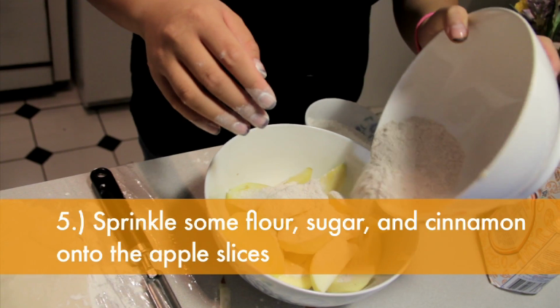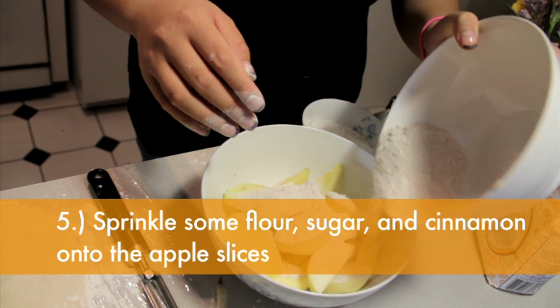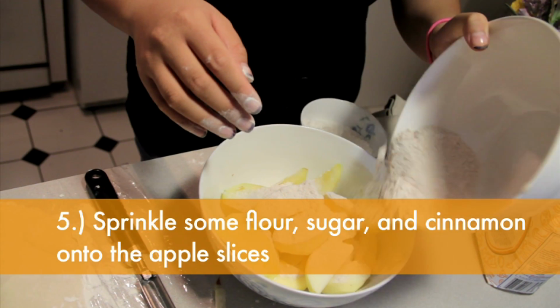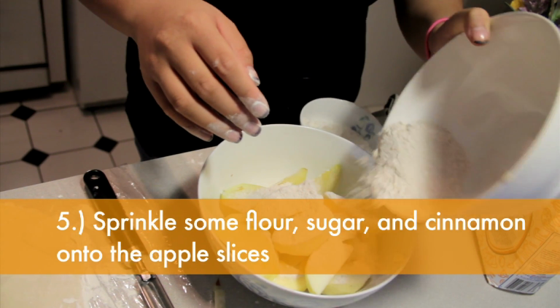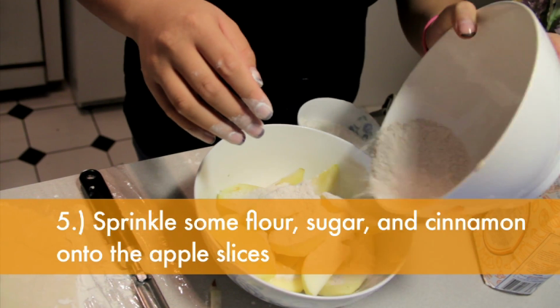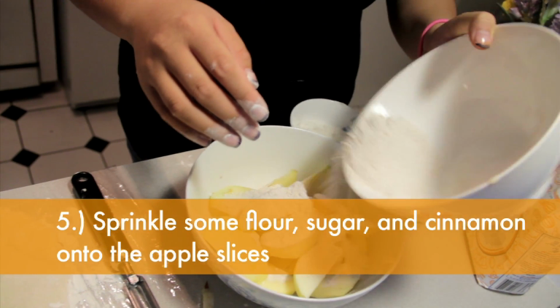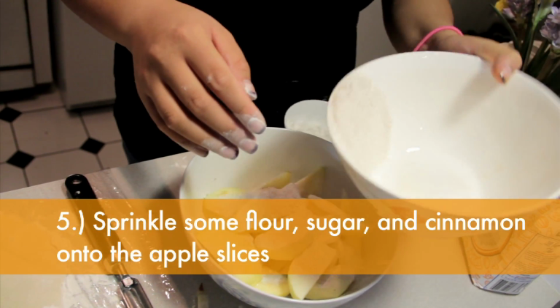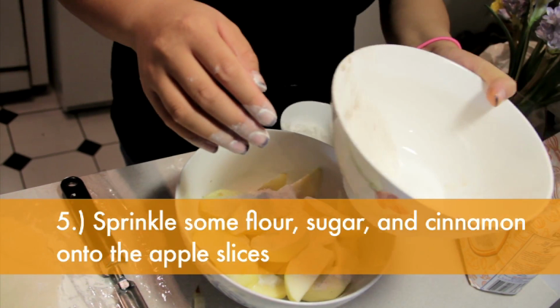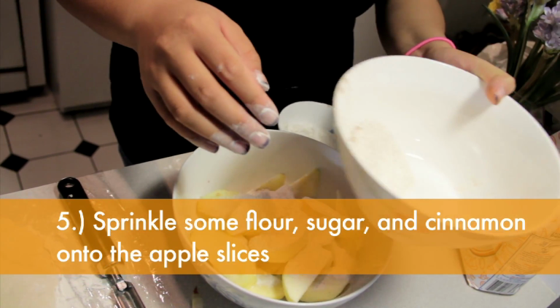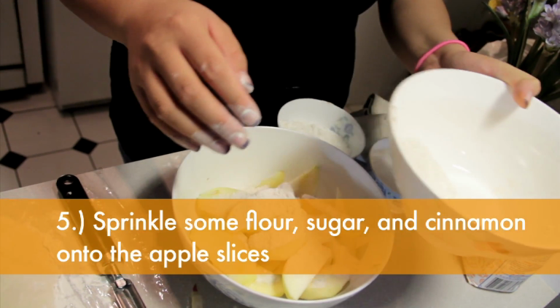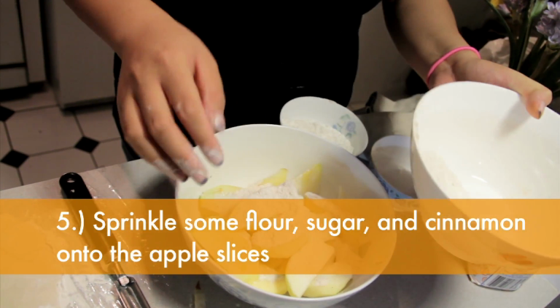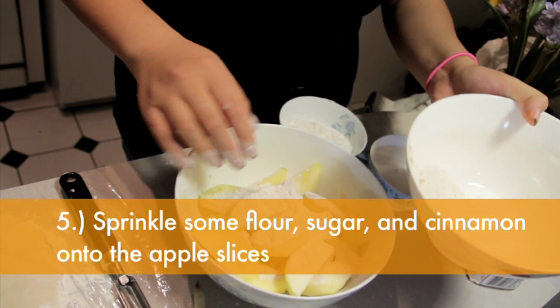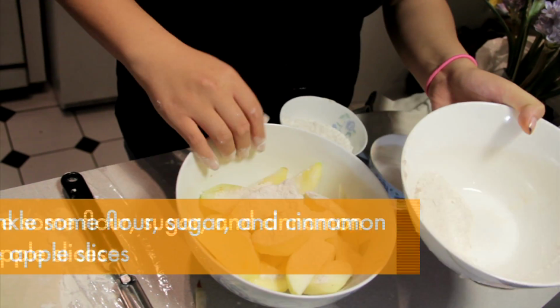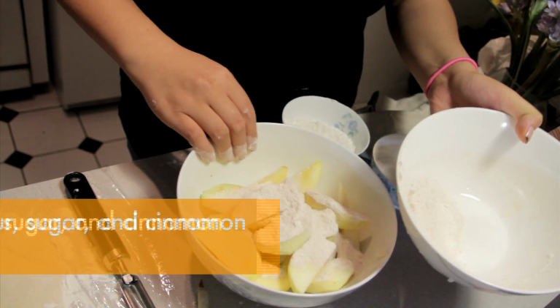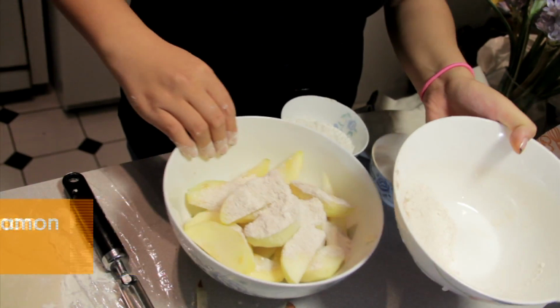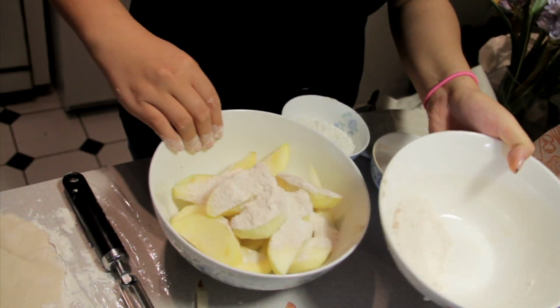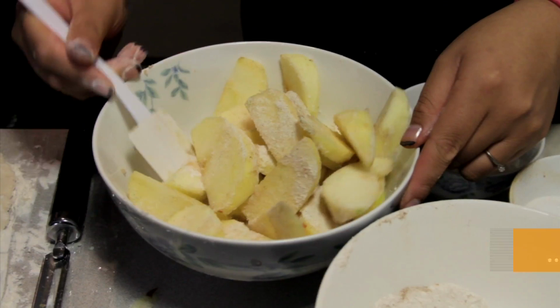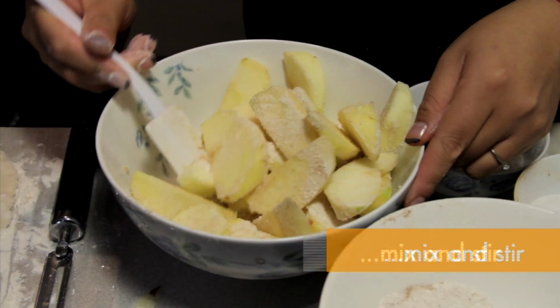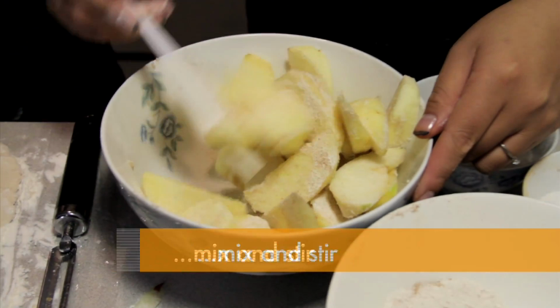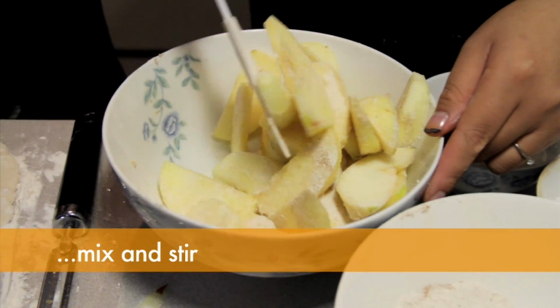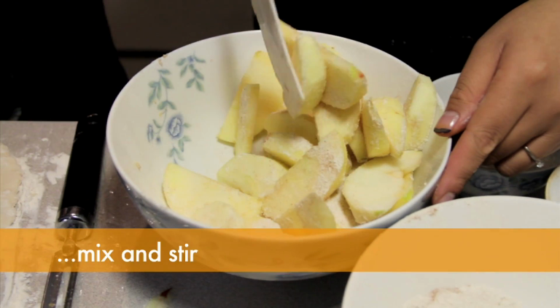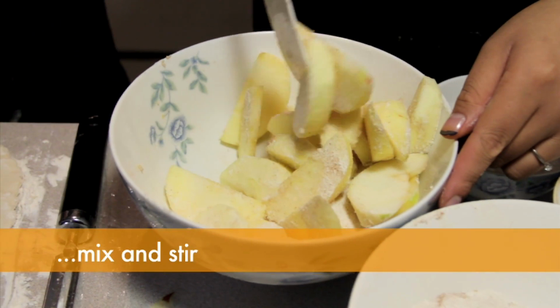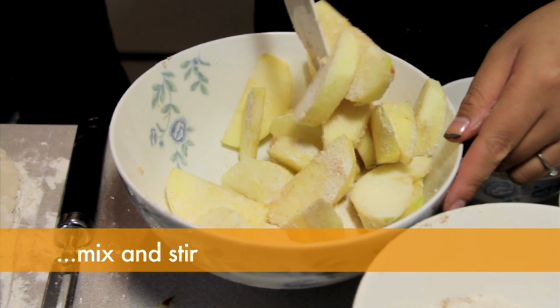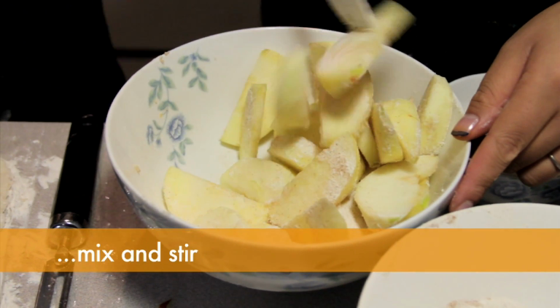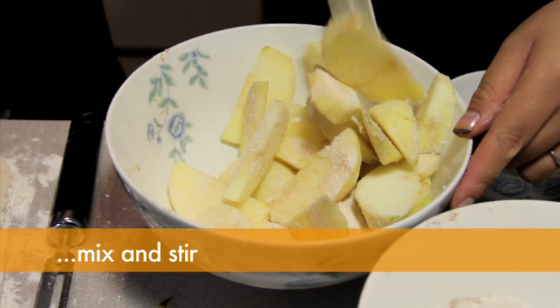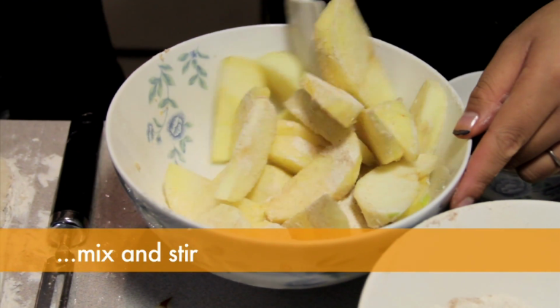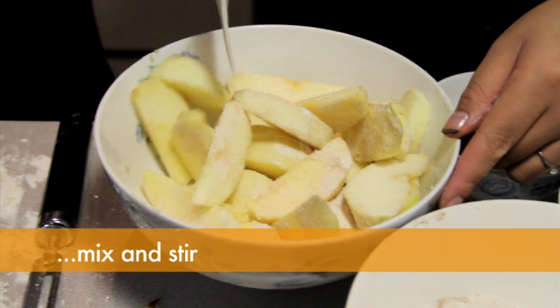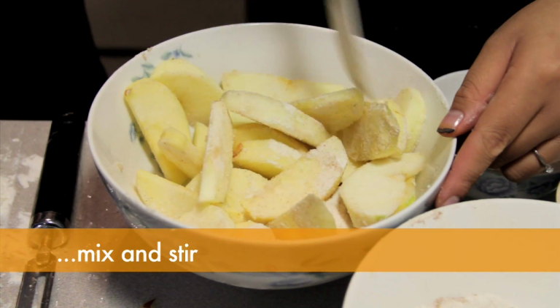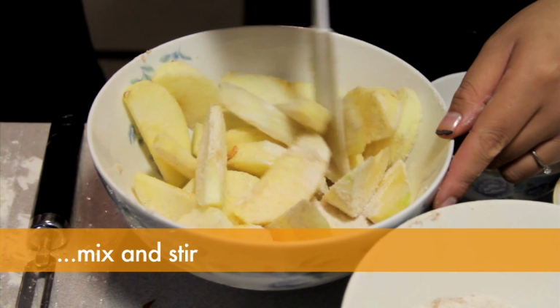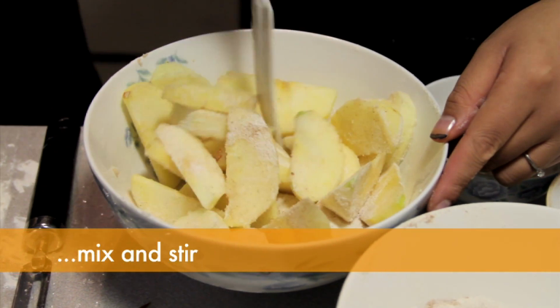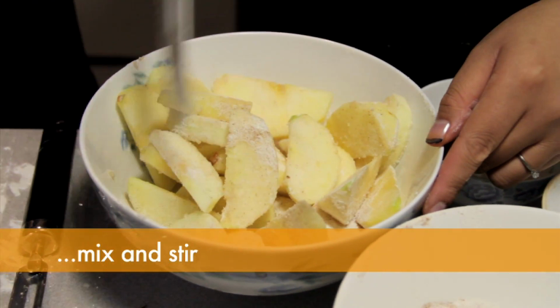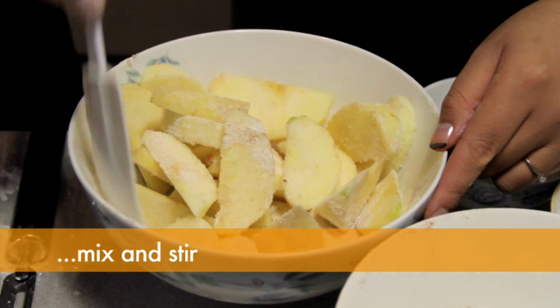Next, sprinkle some flour, sugar, and cinnamon onto the cut apple slices, and mix and stir it to coat.